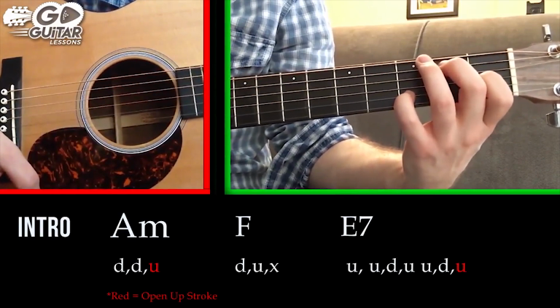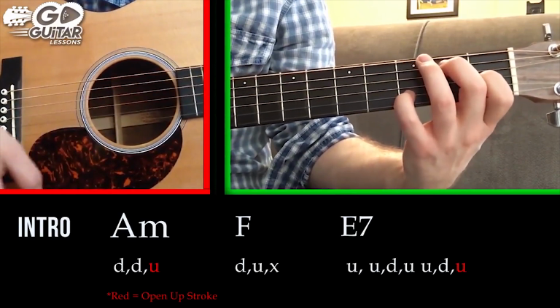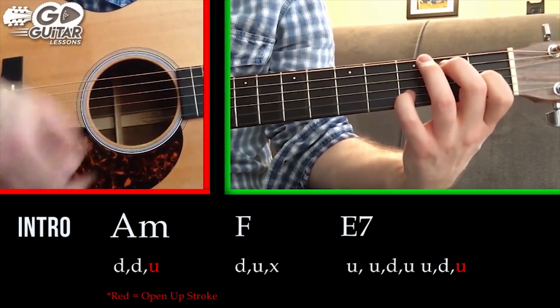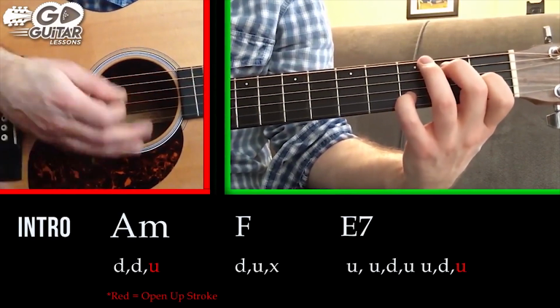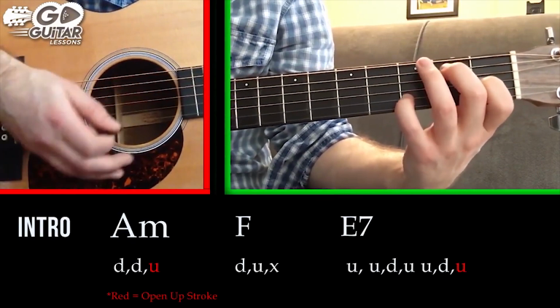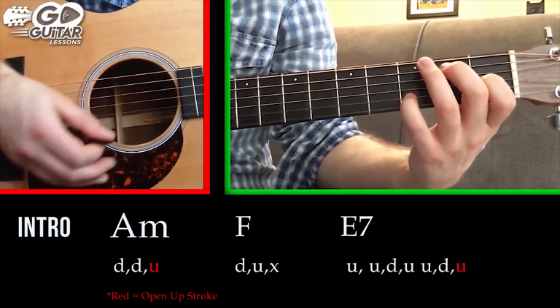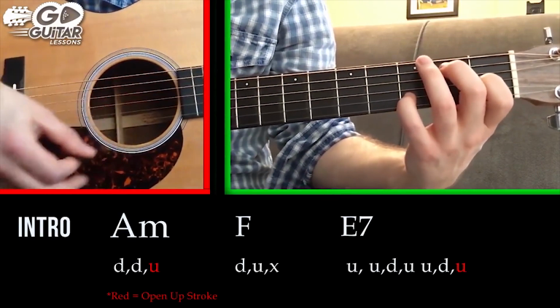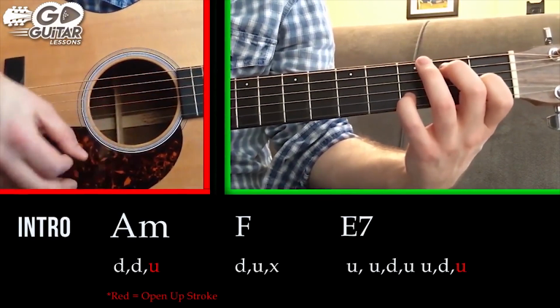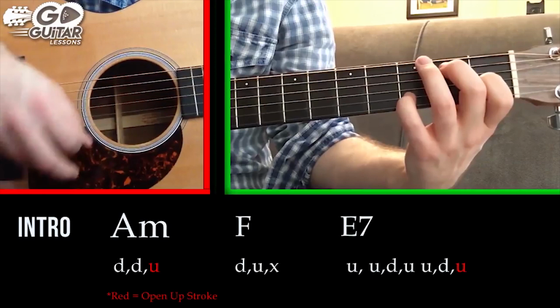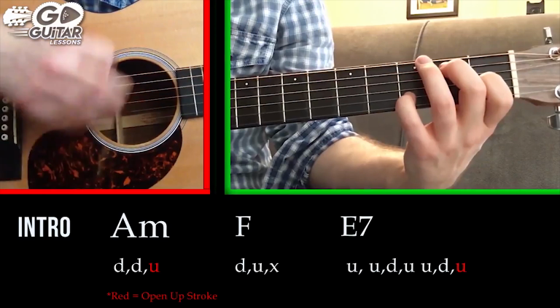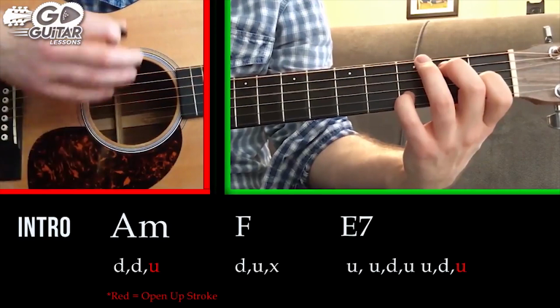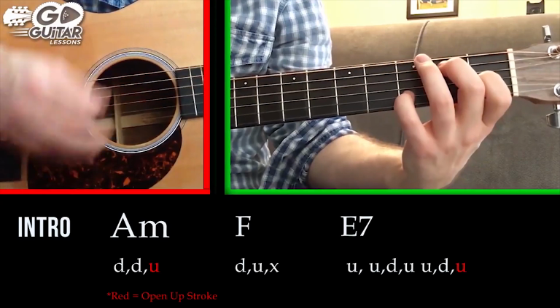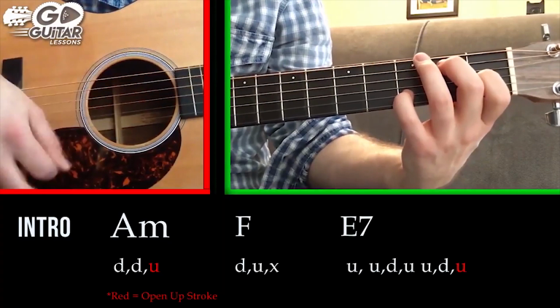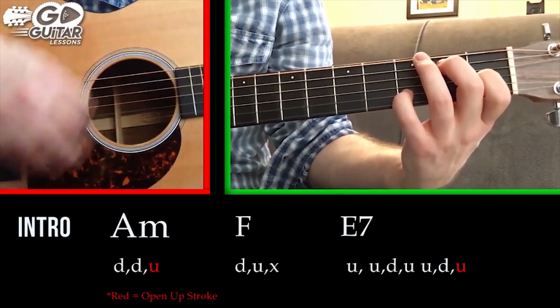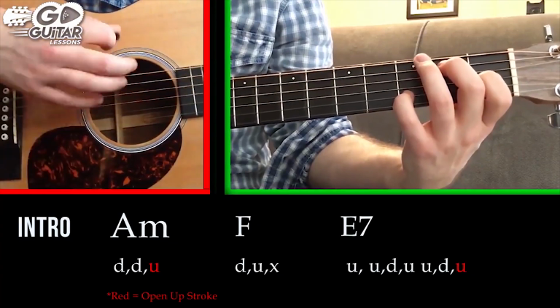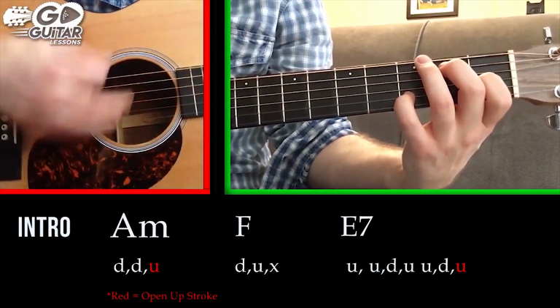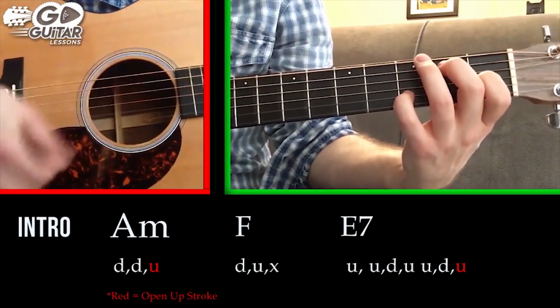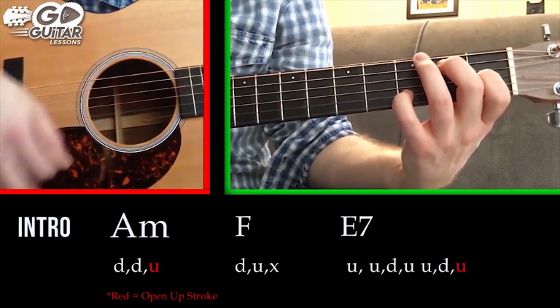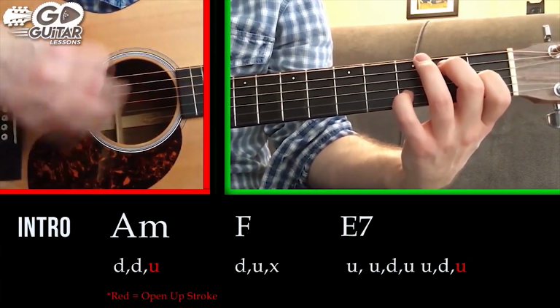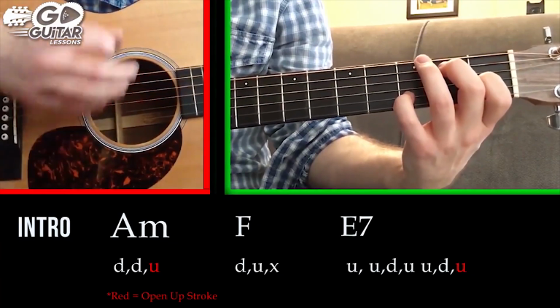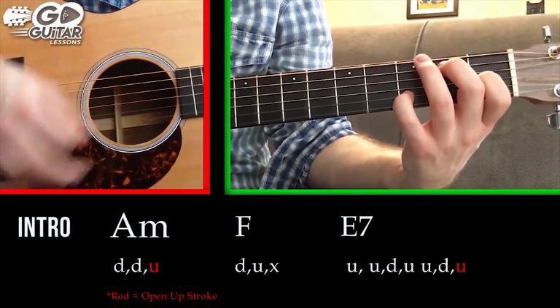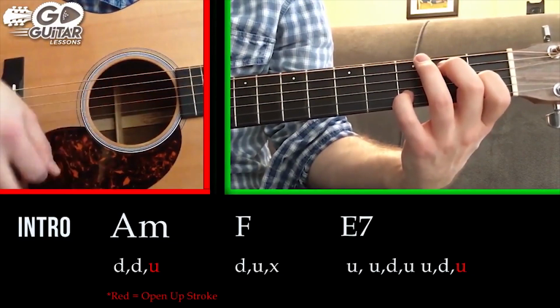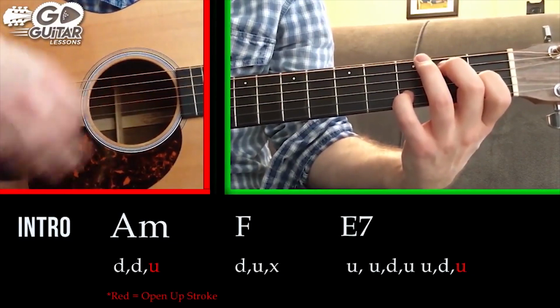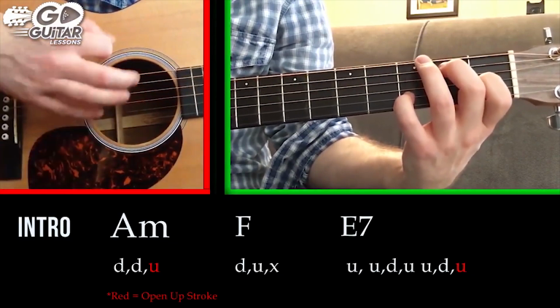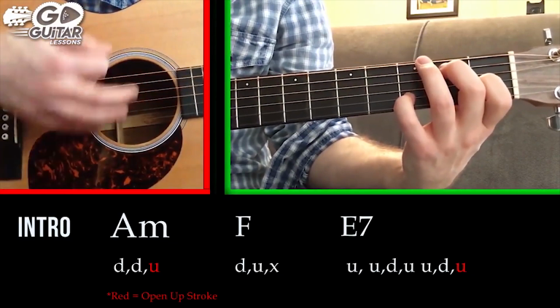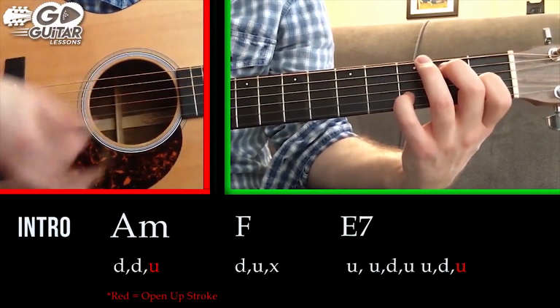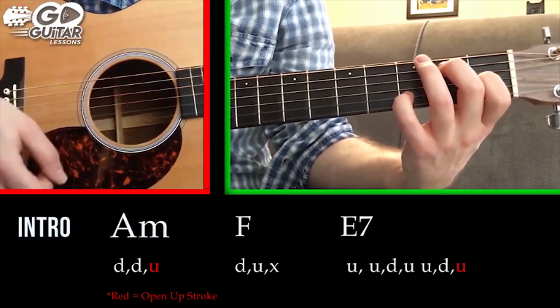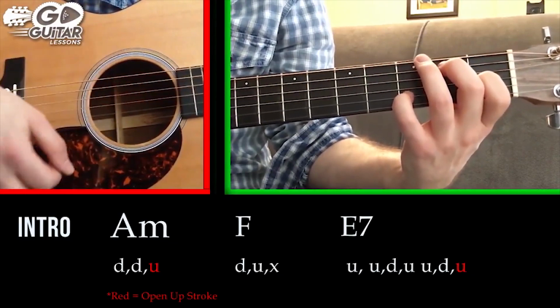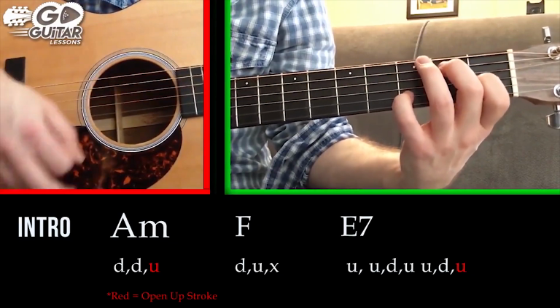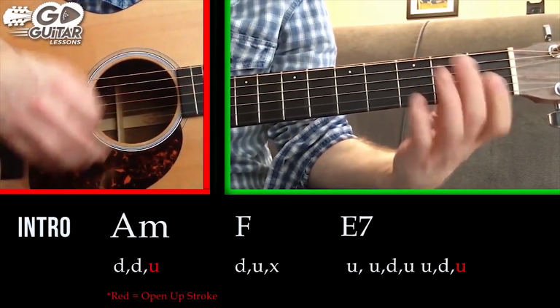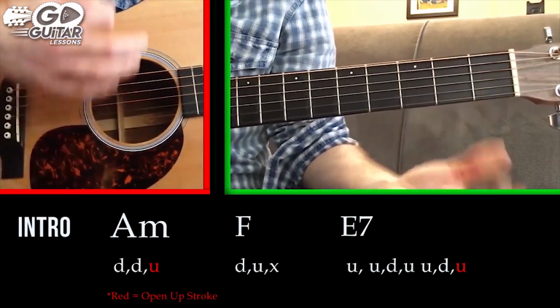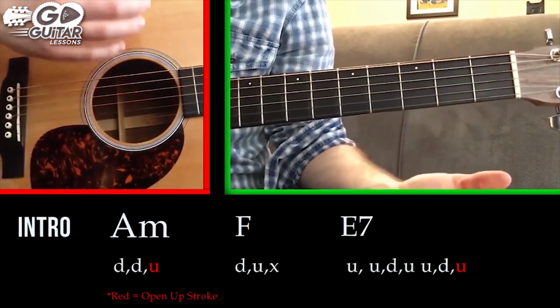The E7 strum pattern here is: up, up, down, up, up, down, open up.